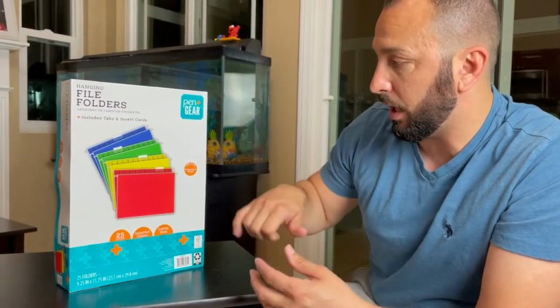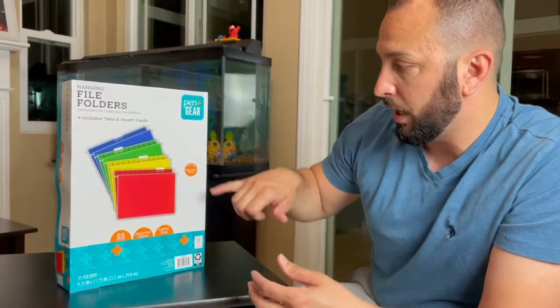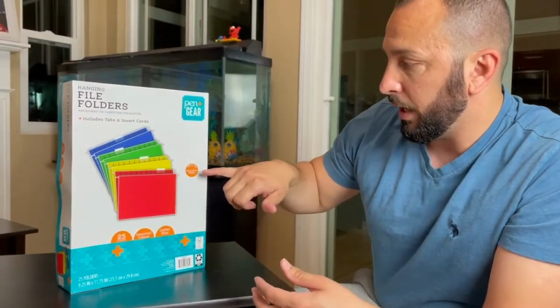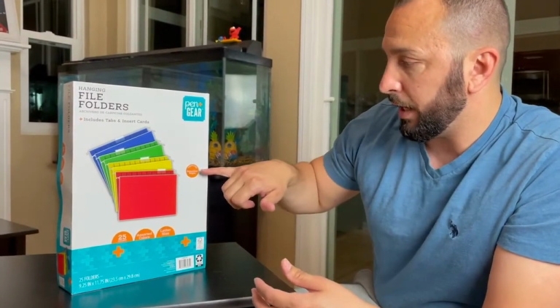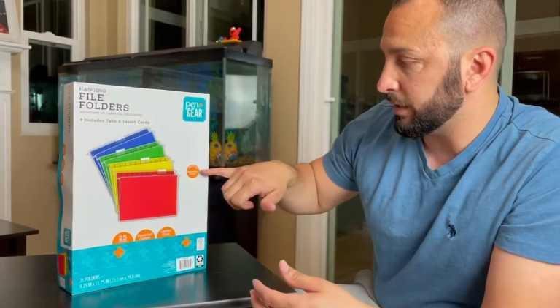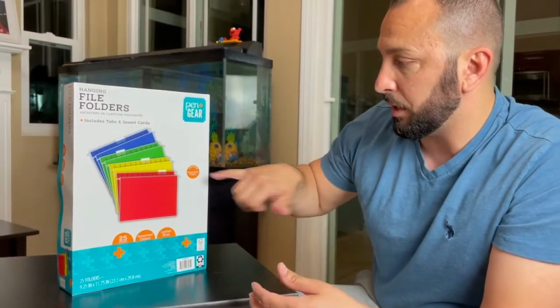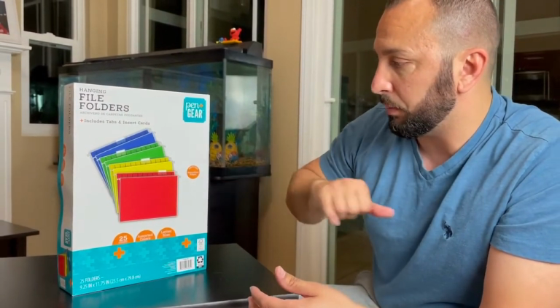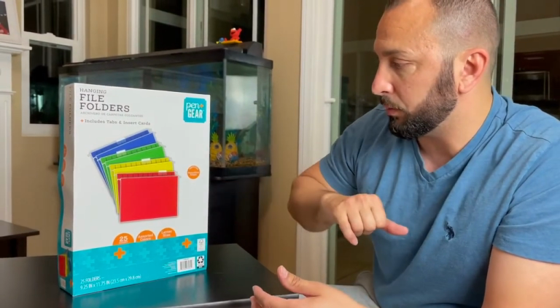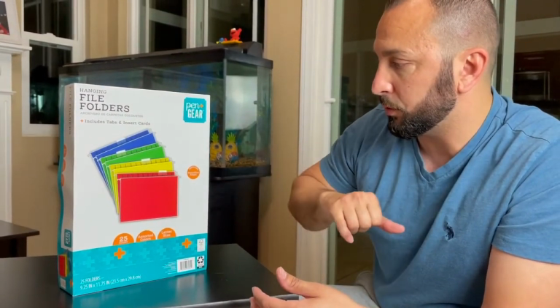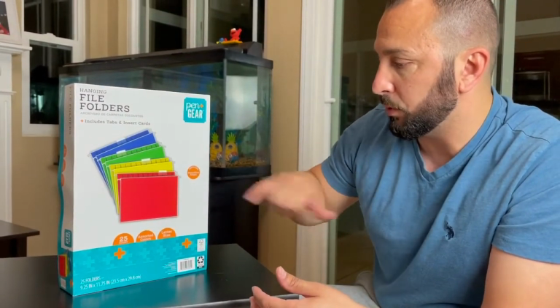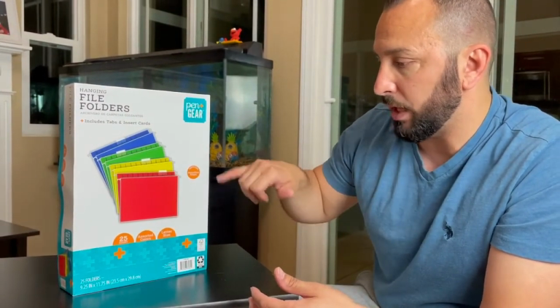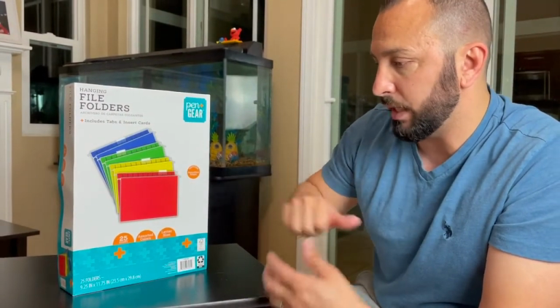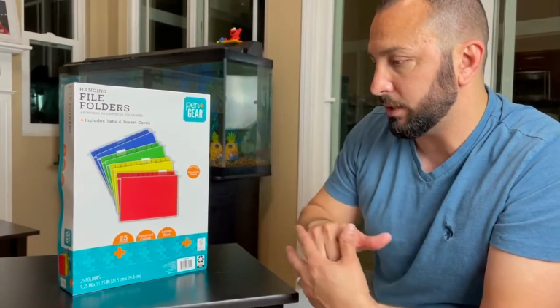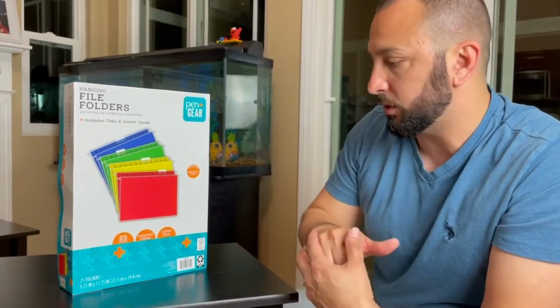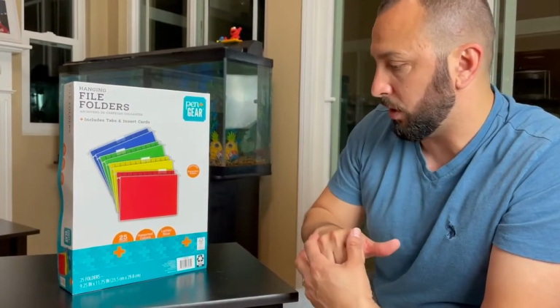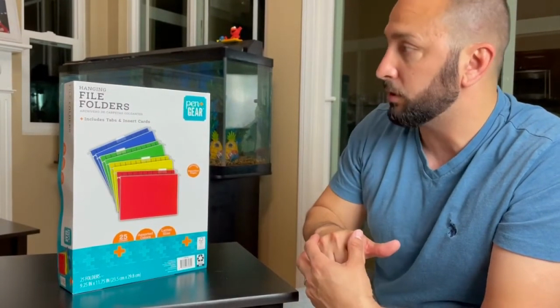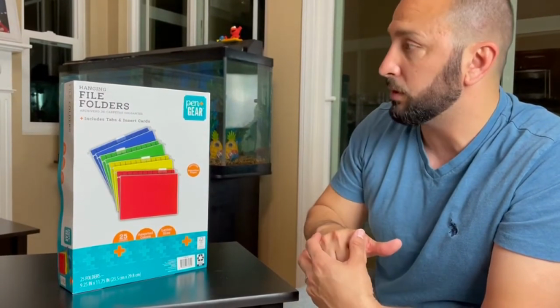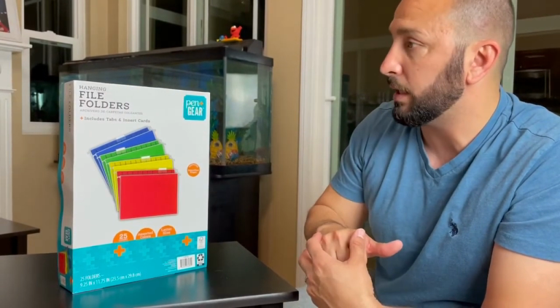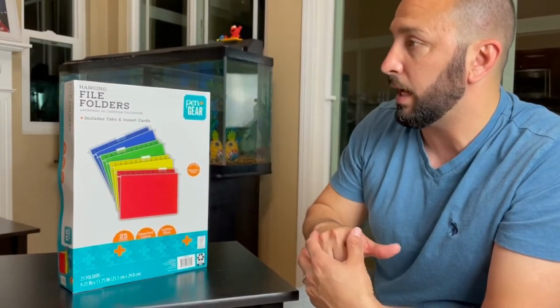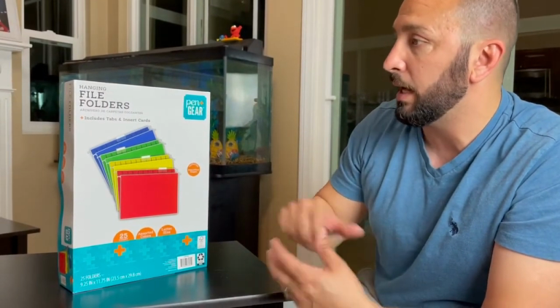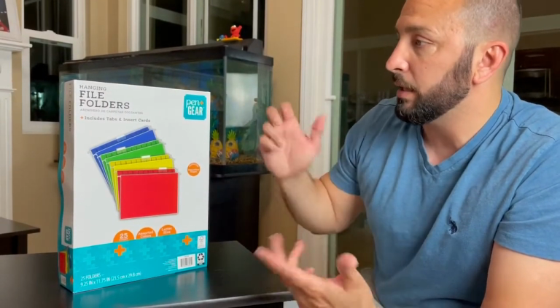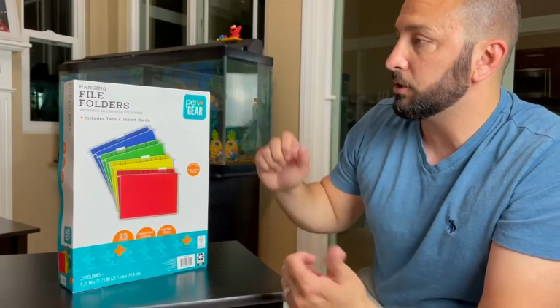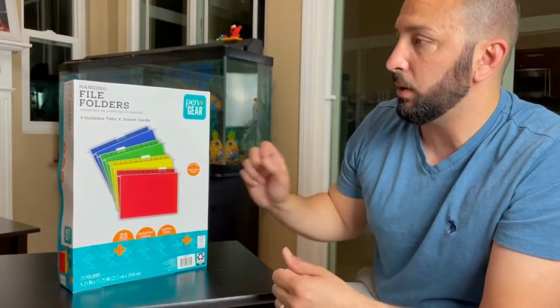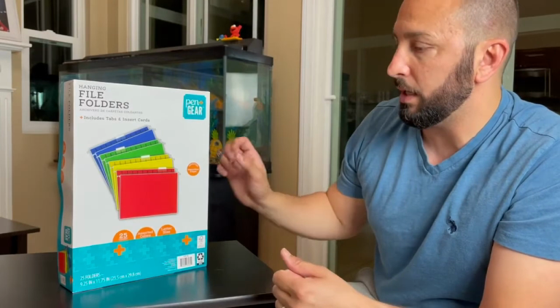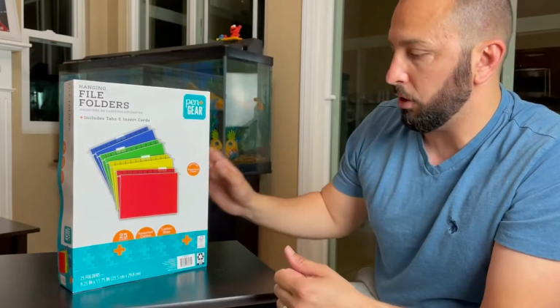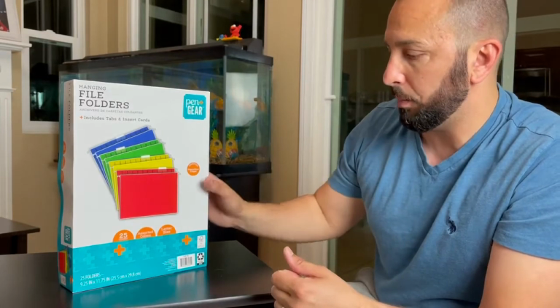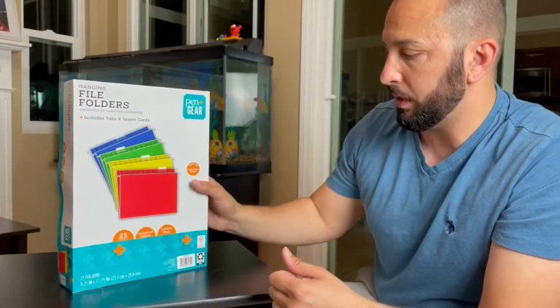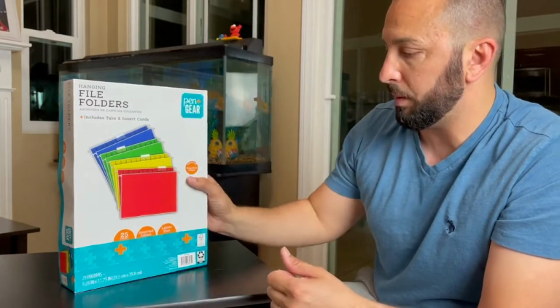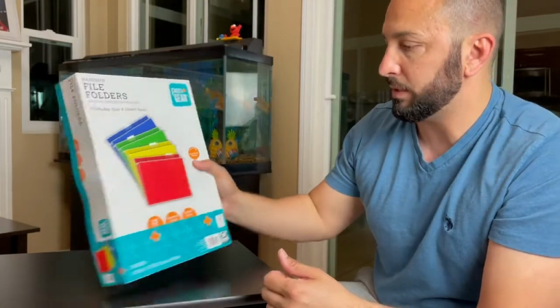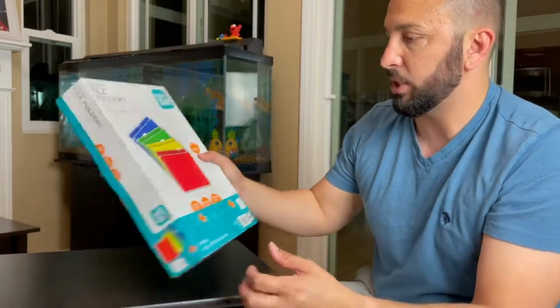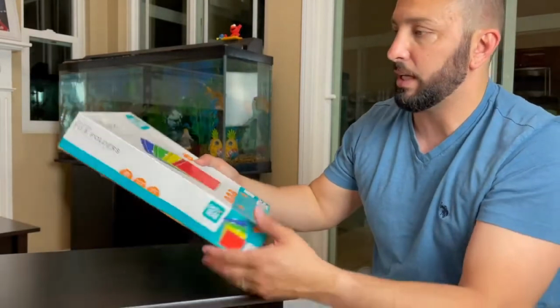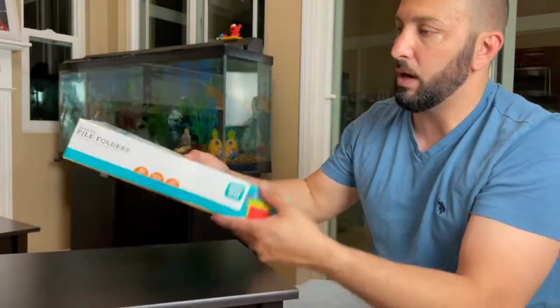It says improved smoother edges, so I do like that. Let's go ahead and open it up and check it out.